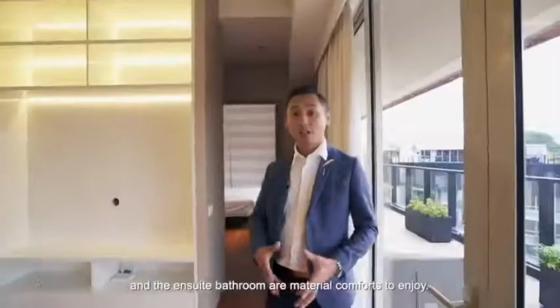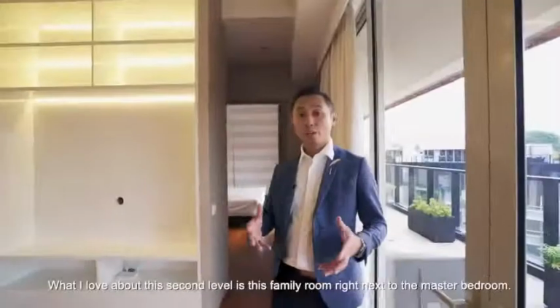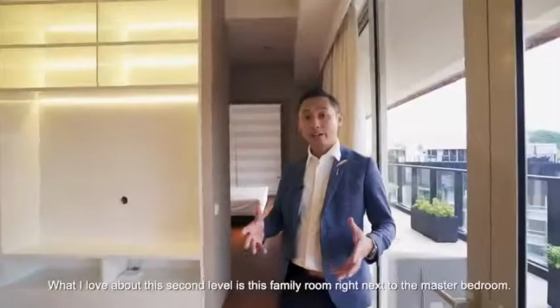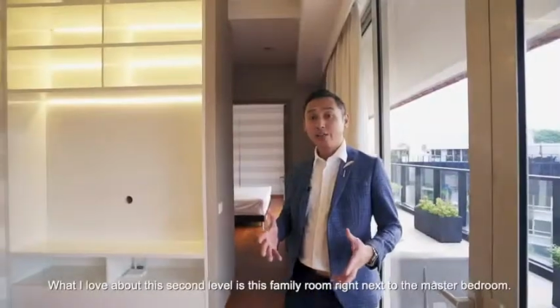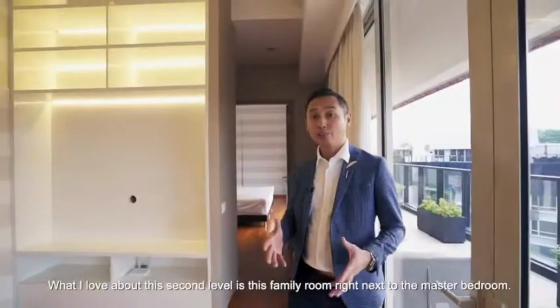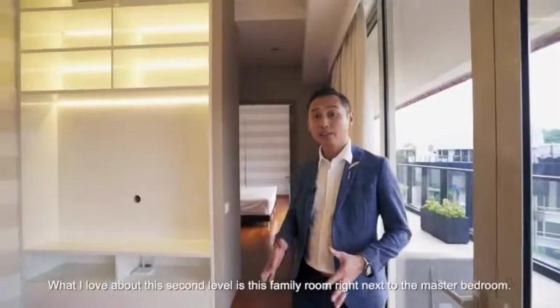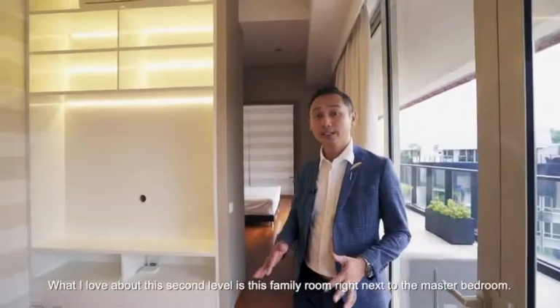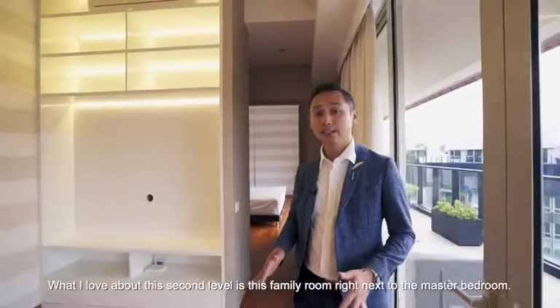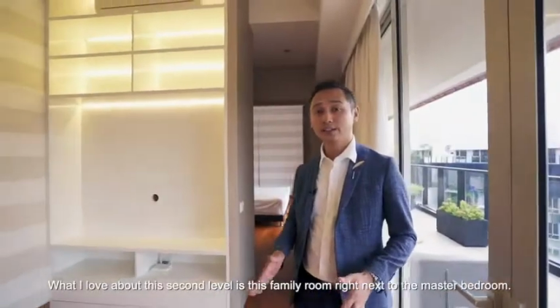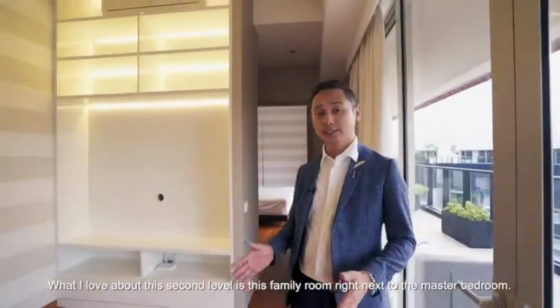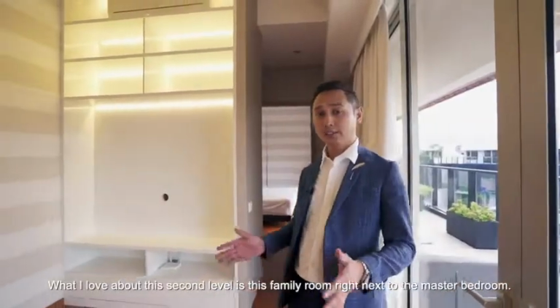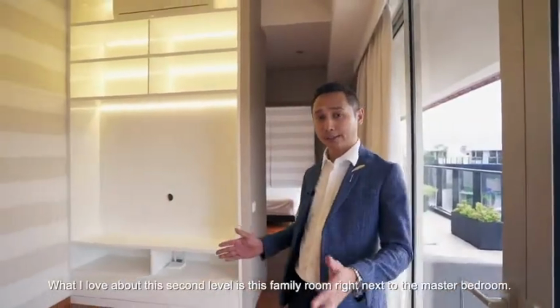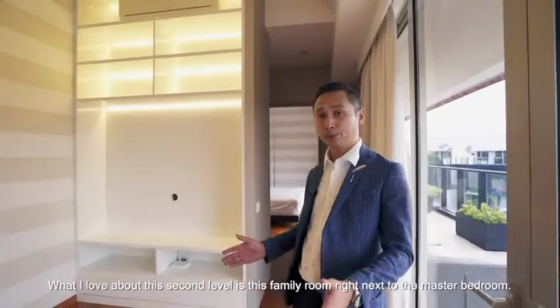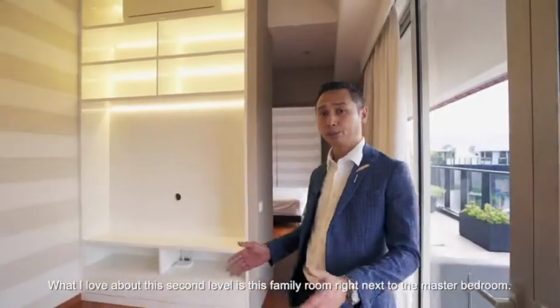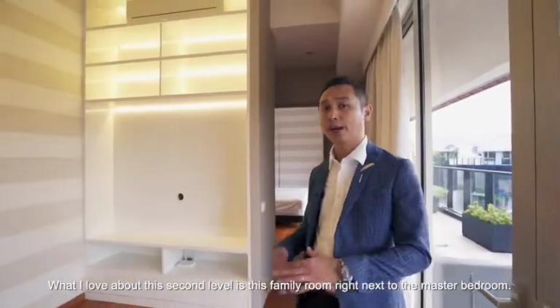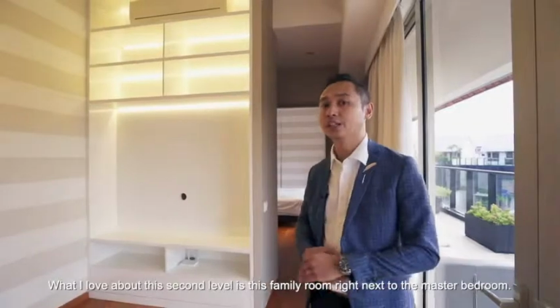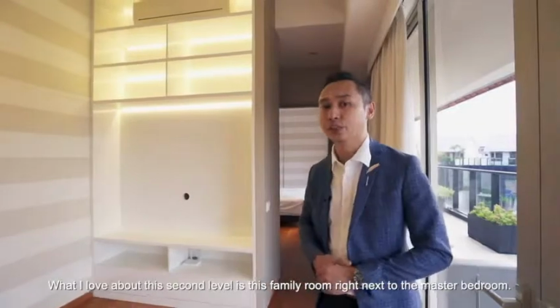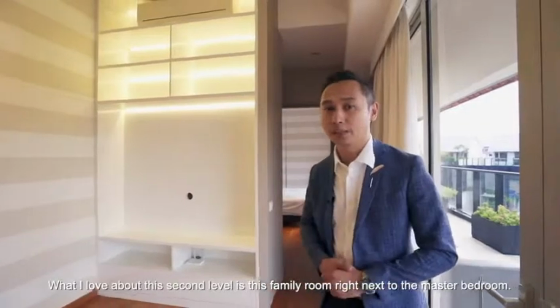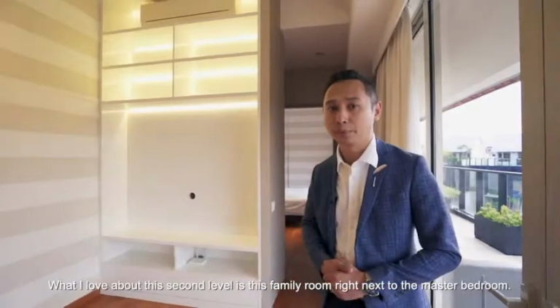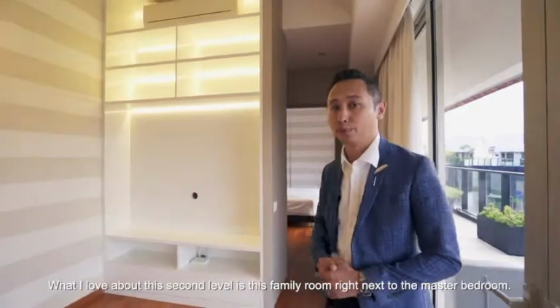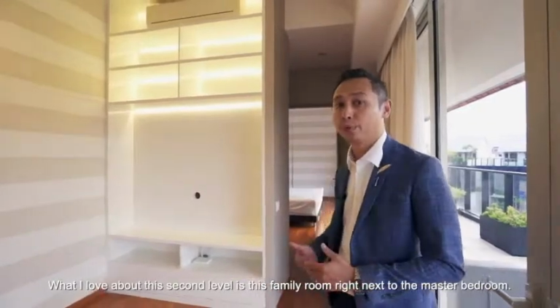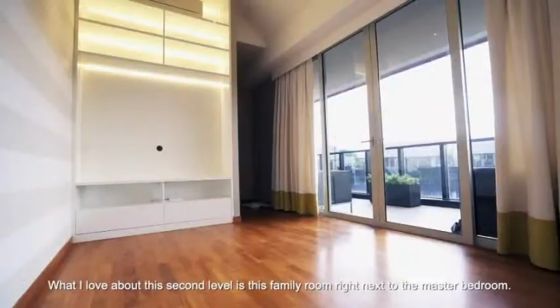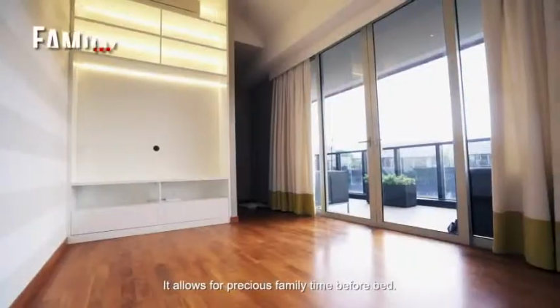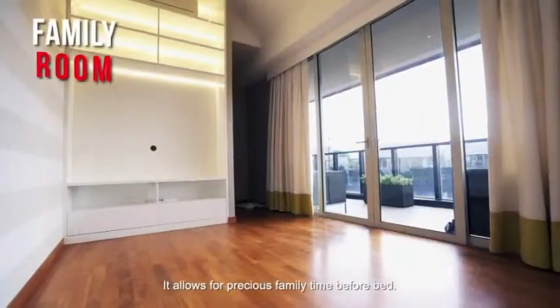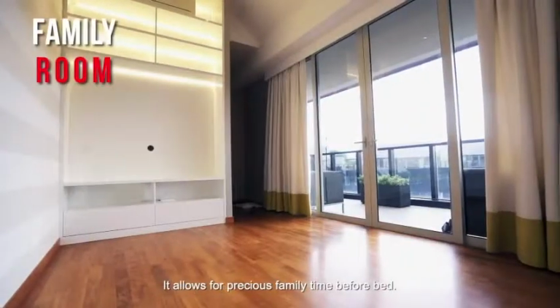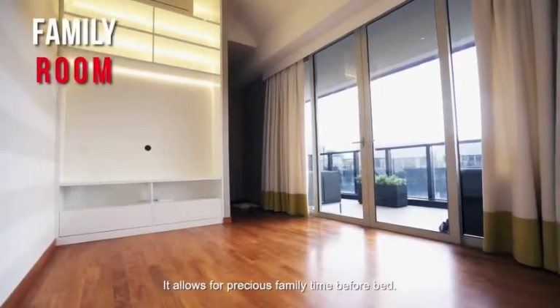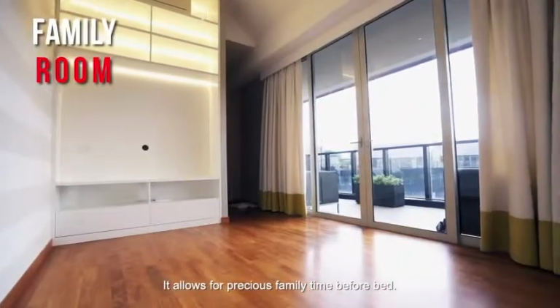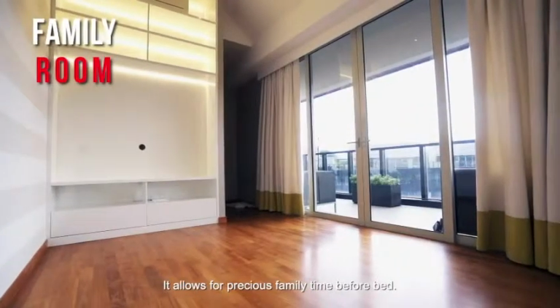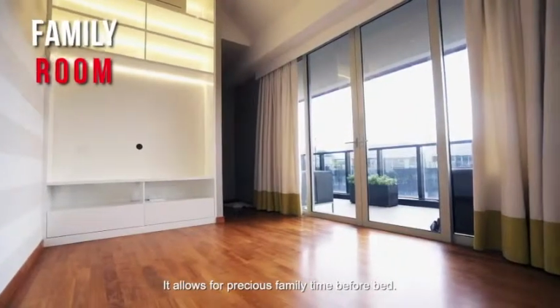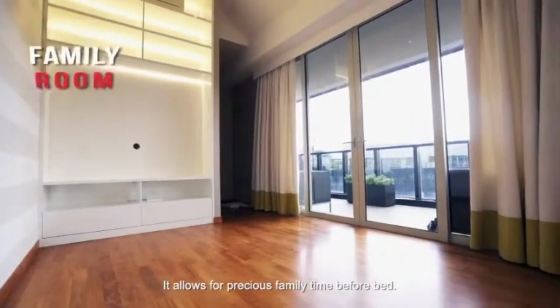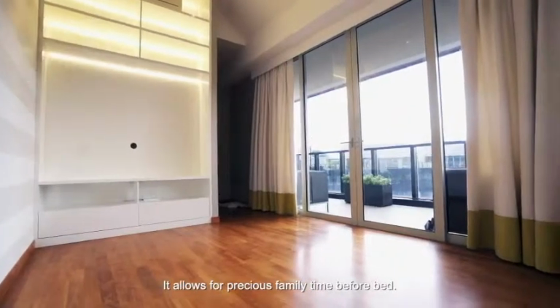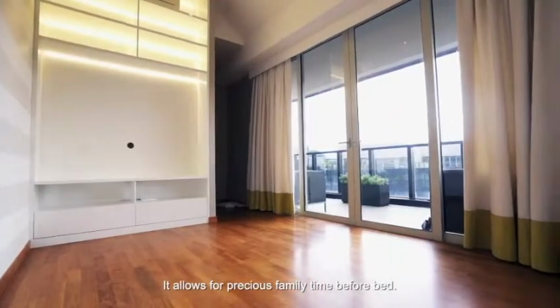What I love about this second level is this family room right next to the master bedroom. It allows for precious family time before bed.